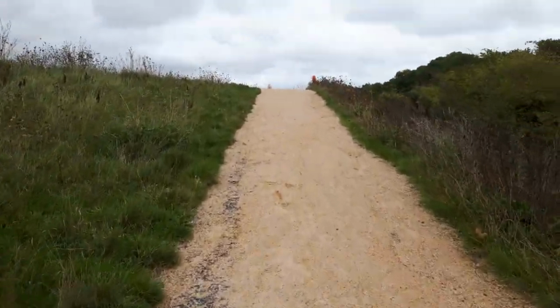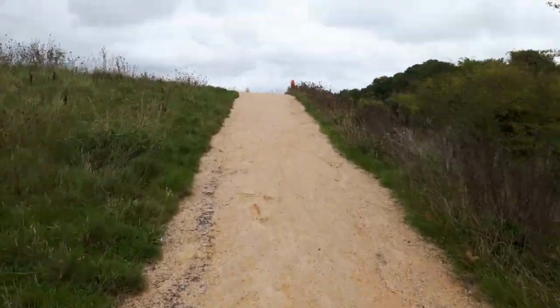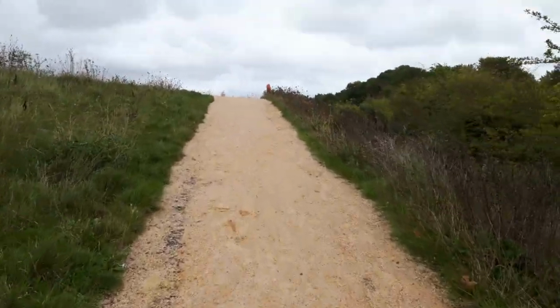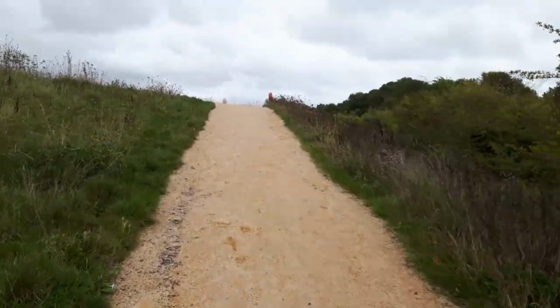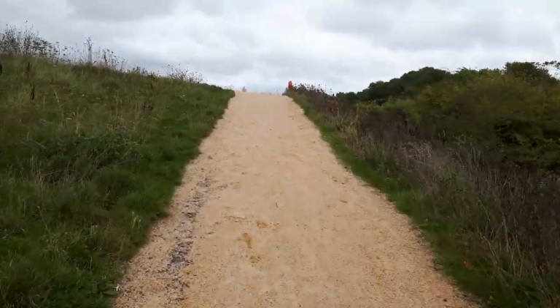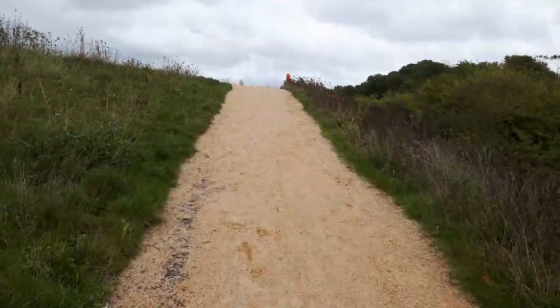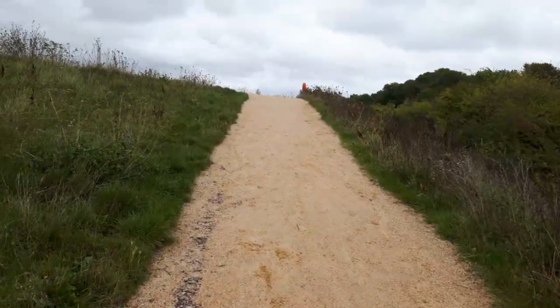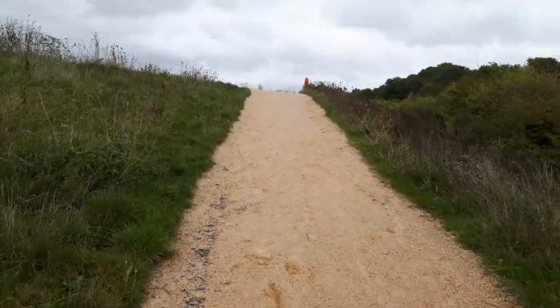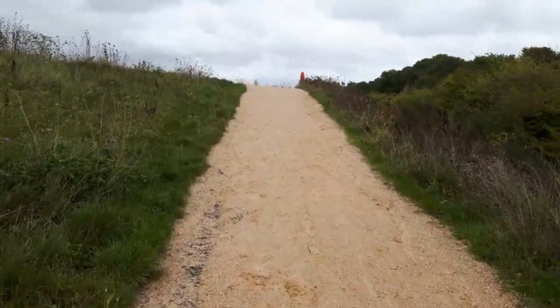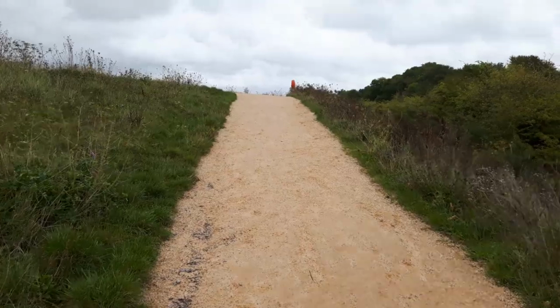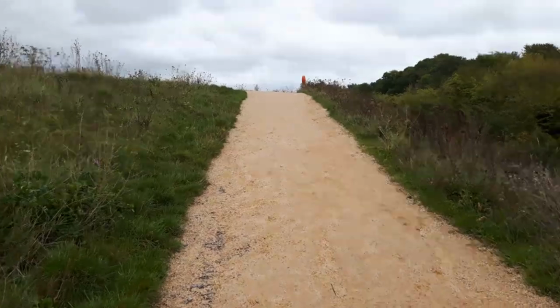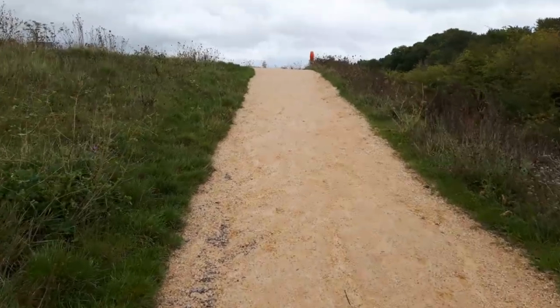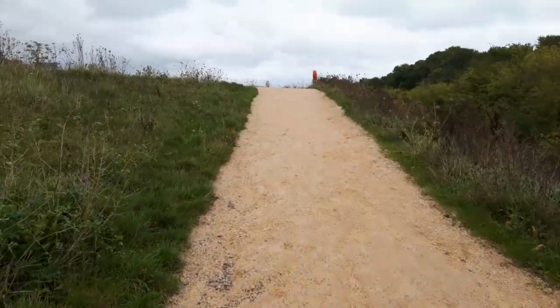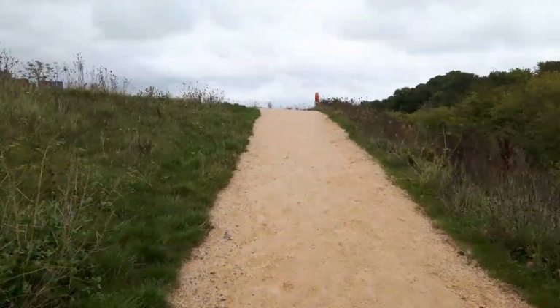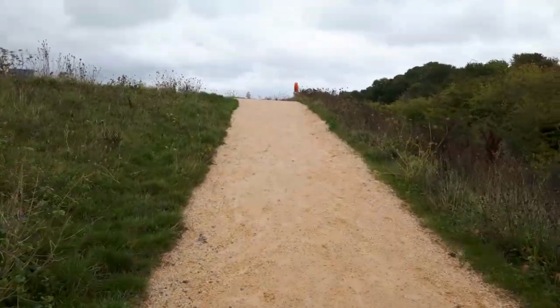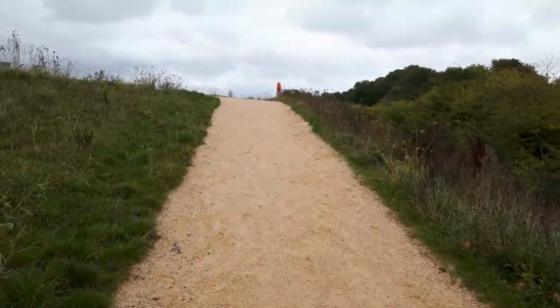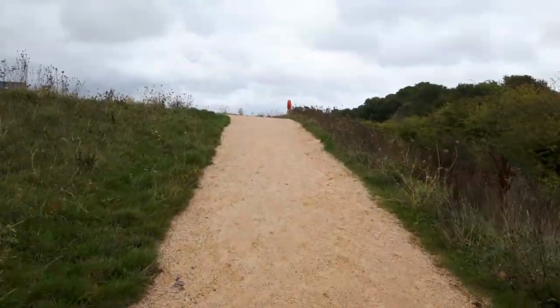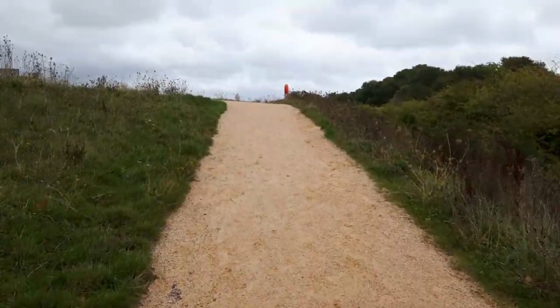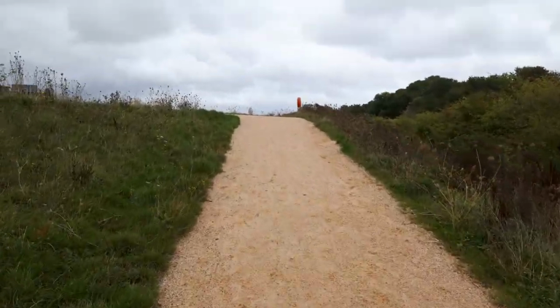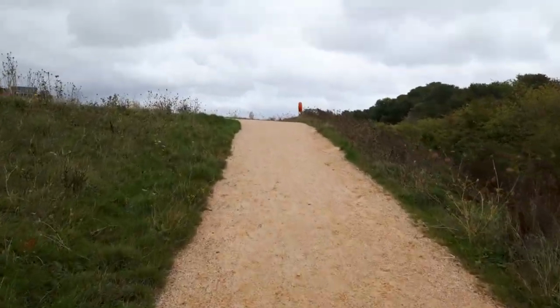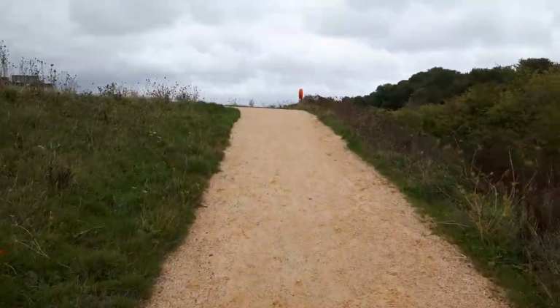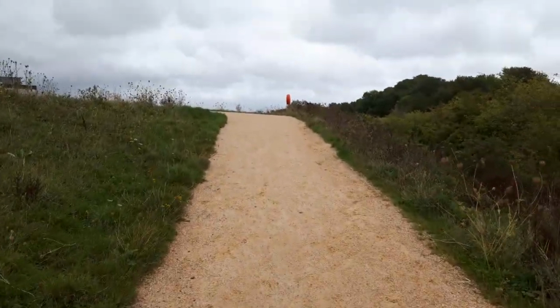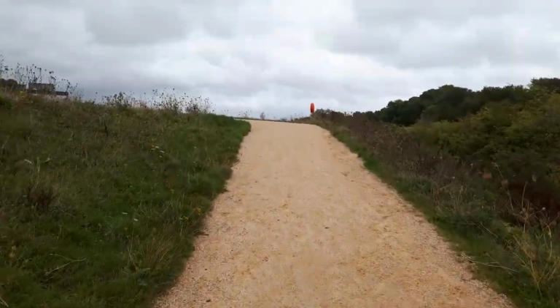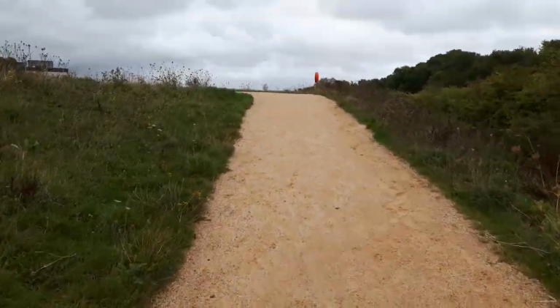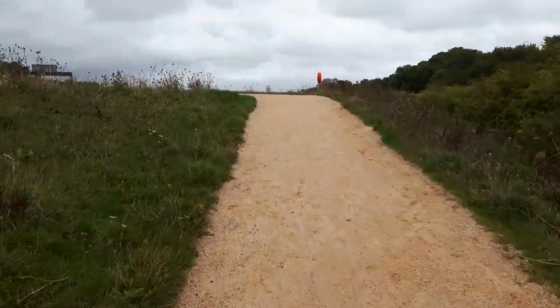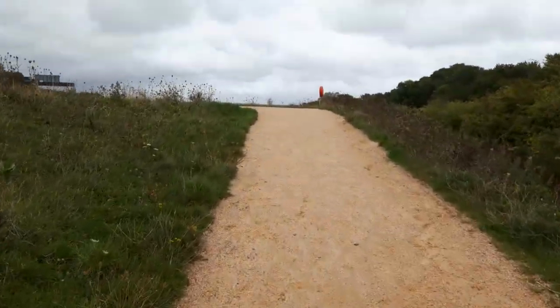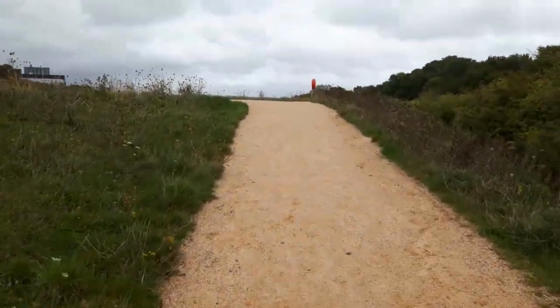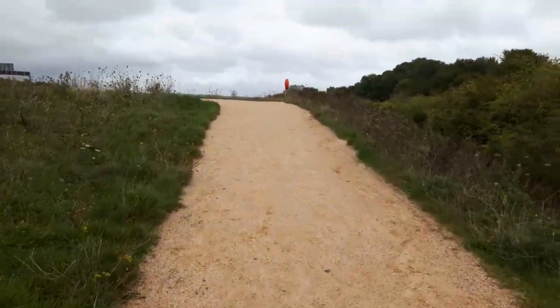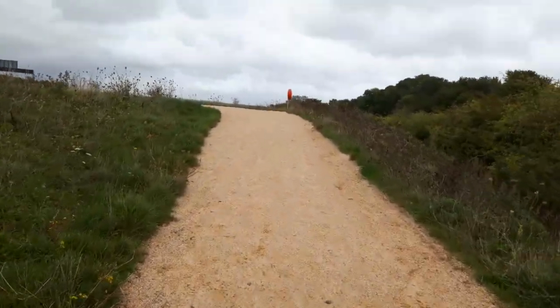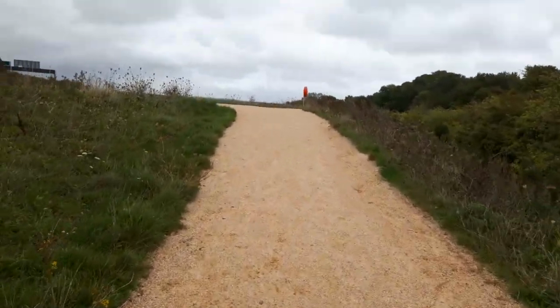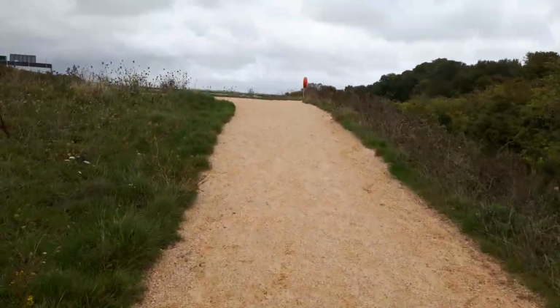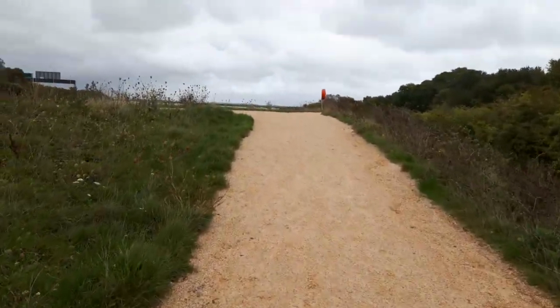Fairly new little footpath they put in here, when they raised up the shoreline.